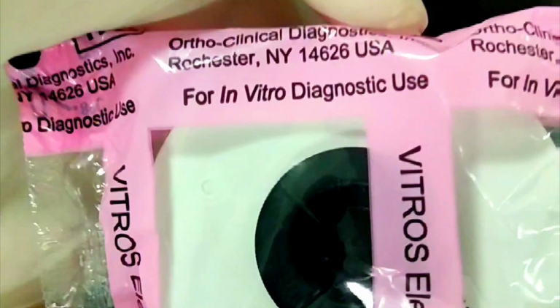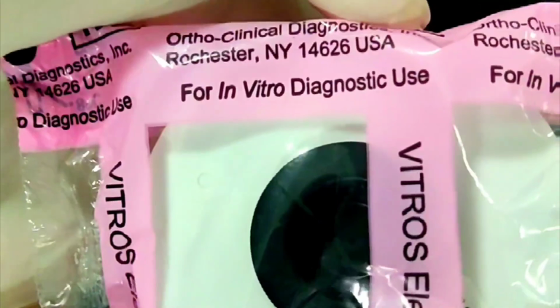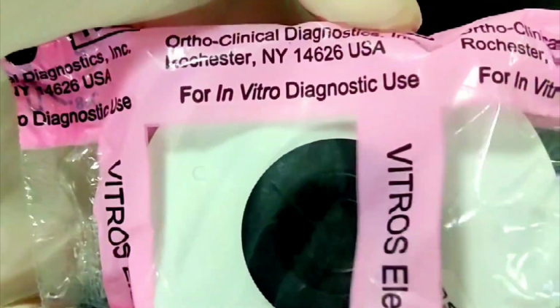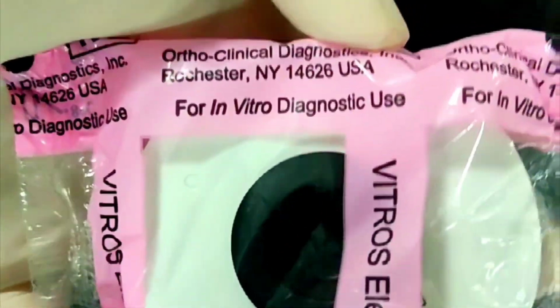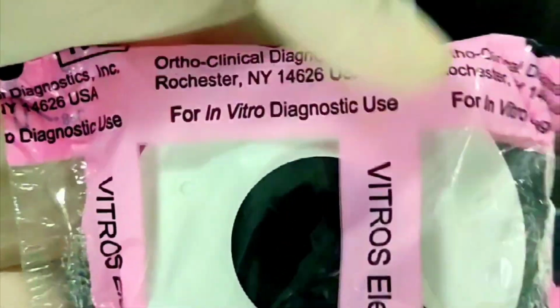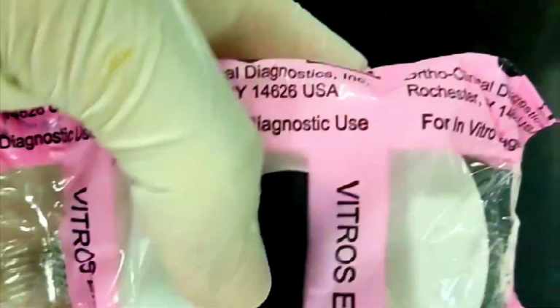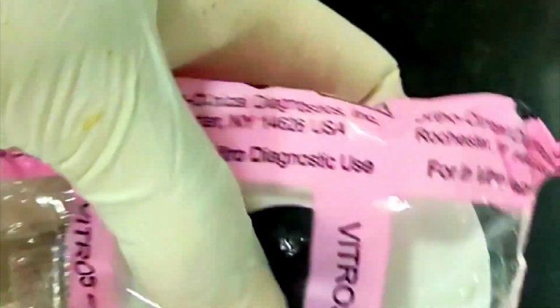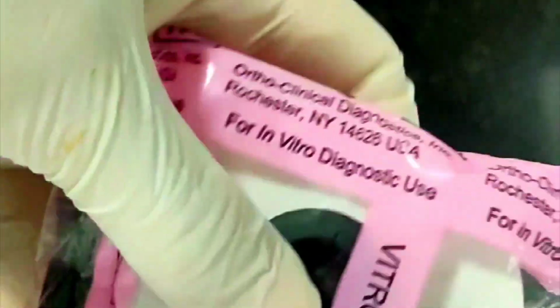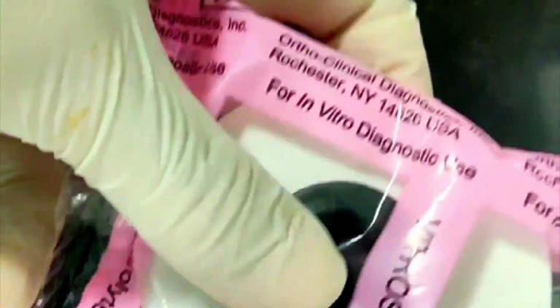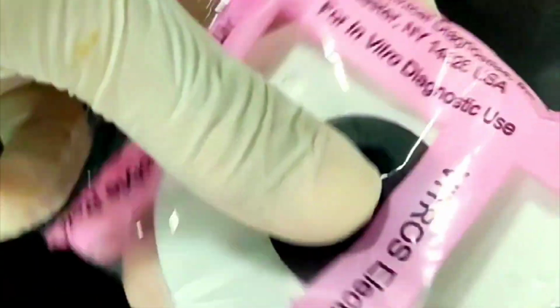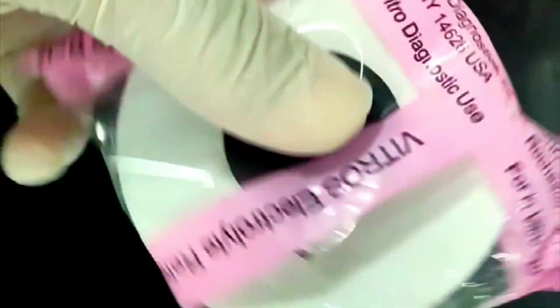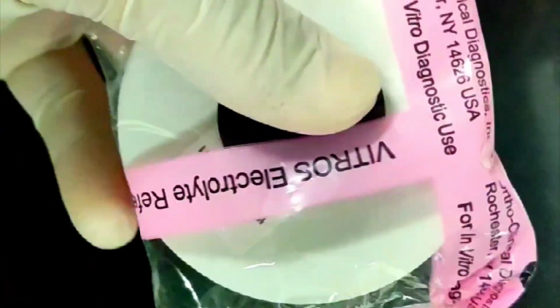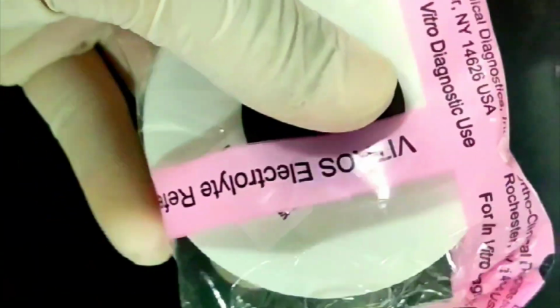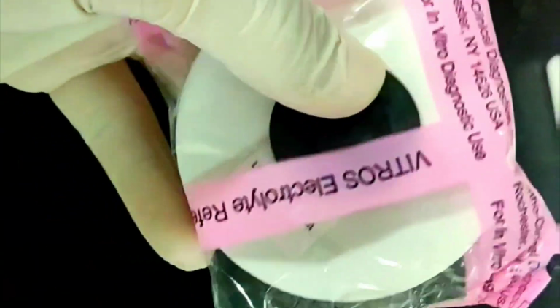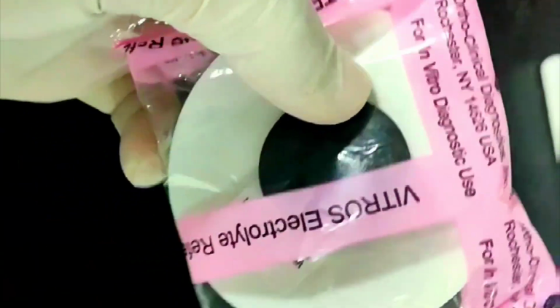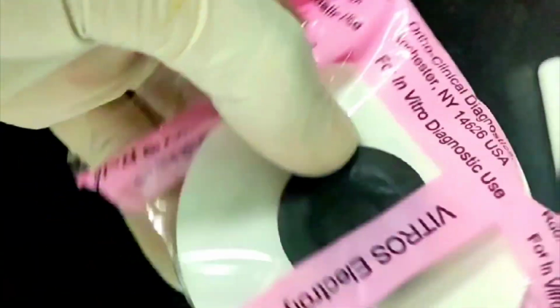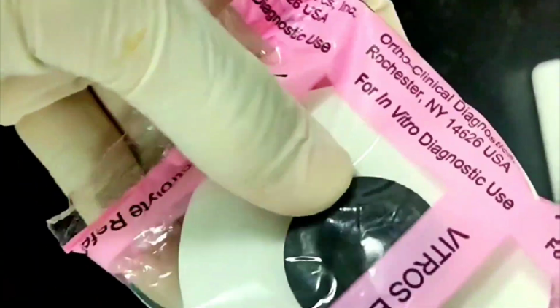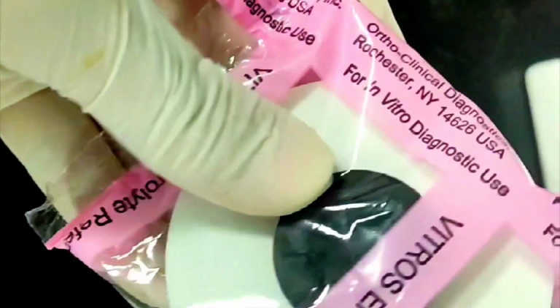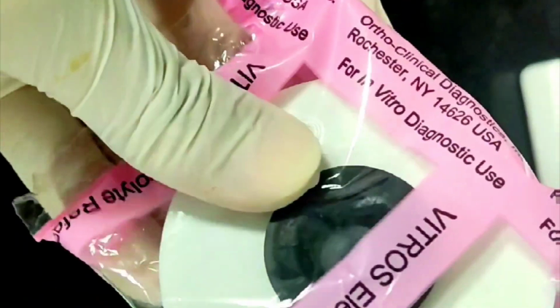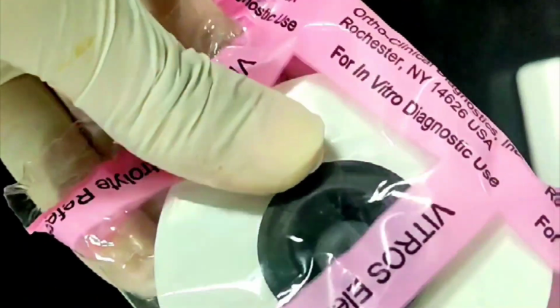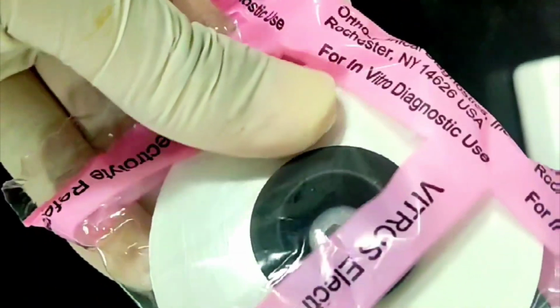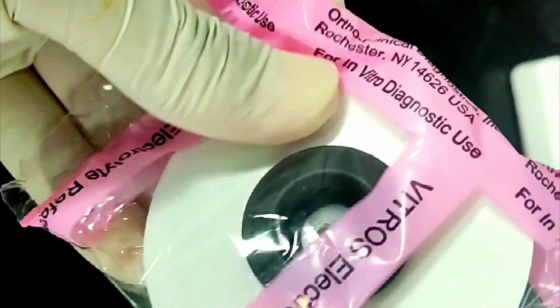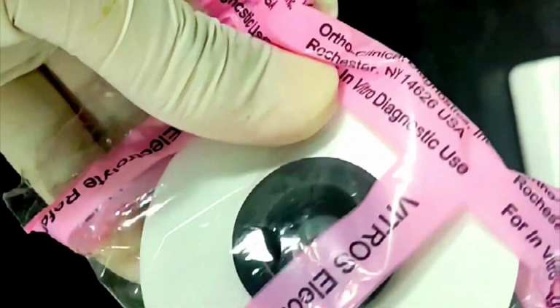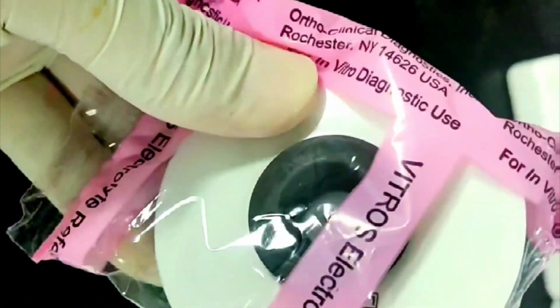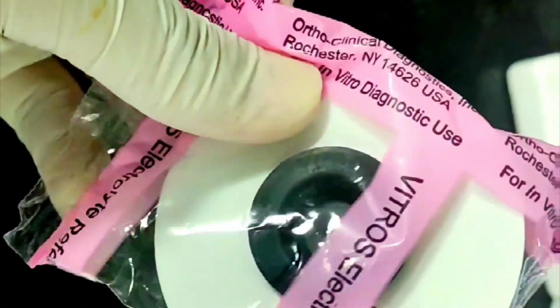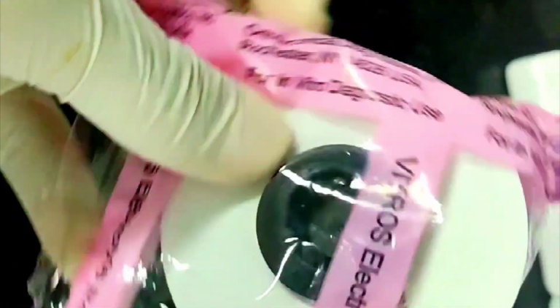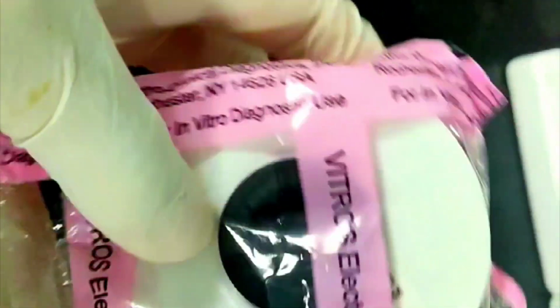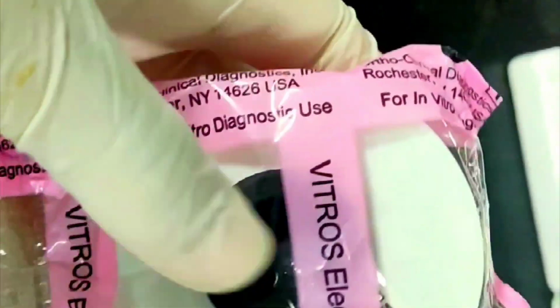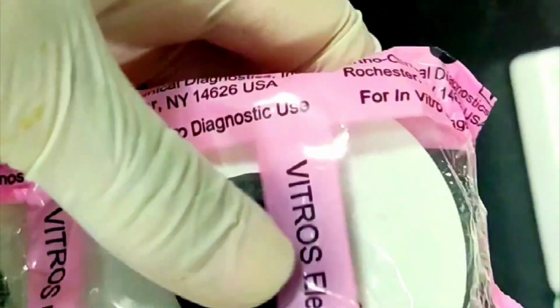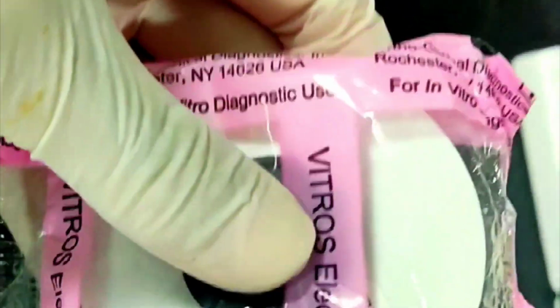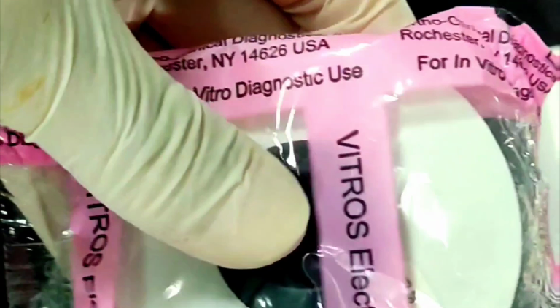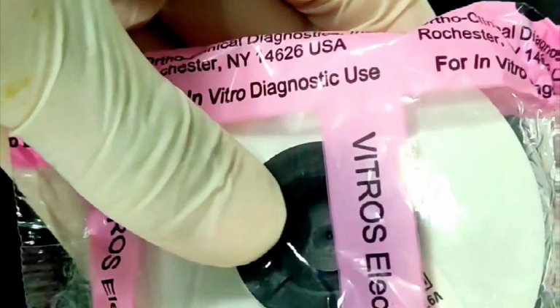Hello everyone. Welcome to my channel, Lab Medicine. In this video,